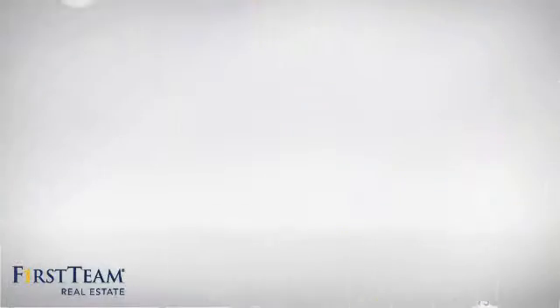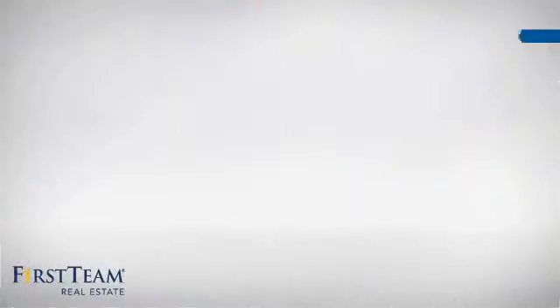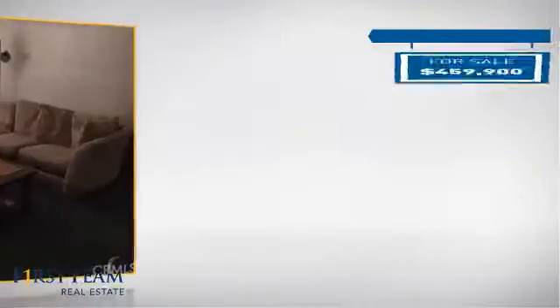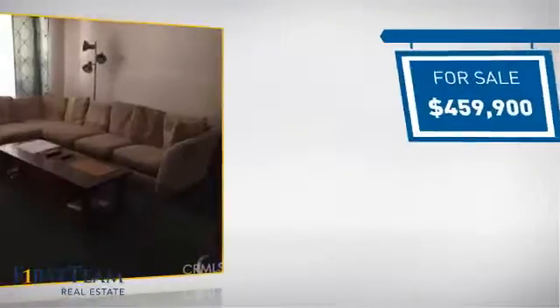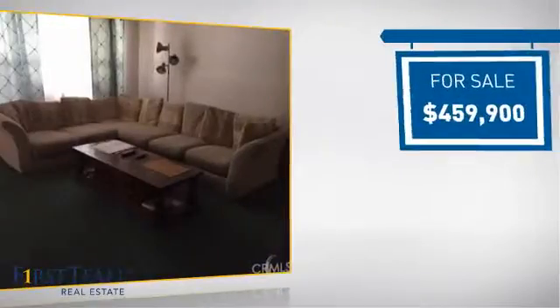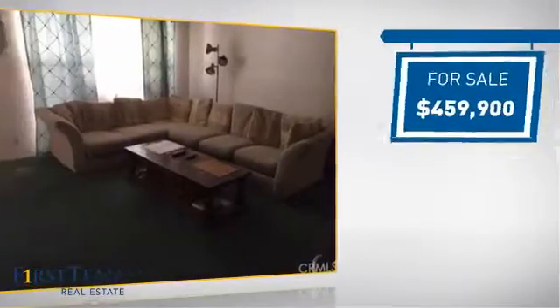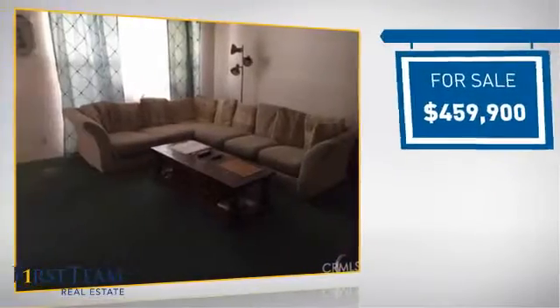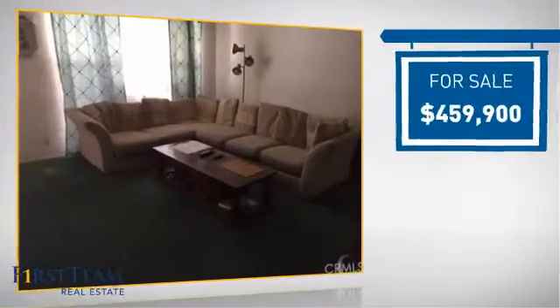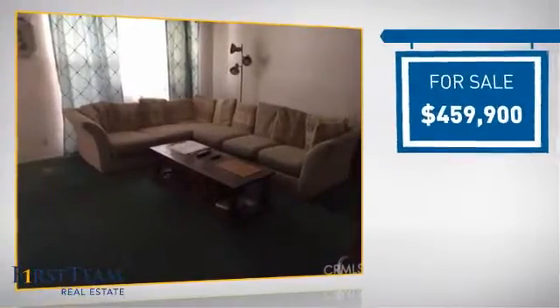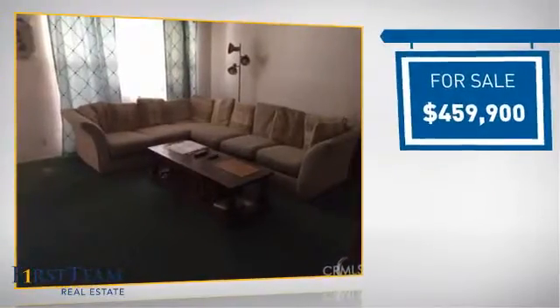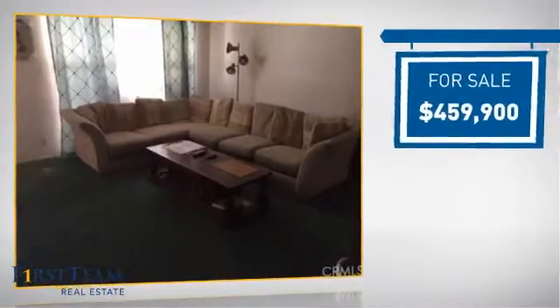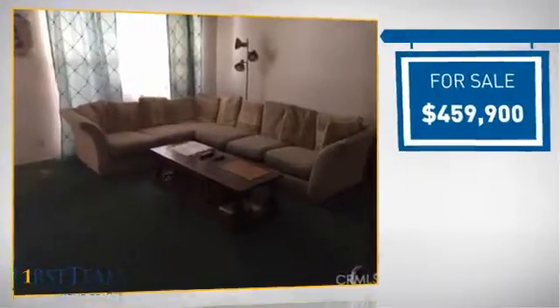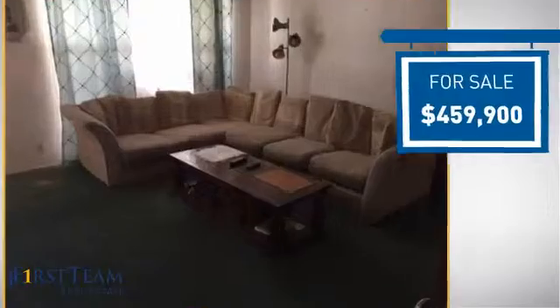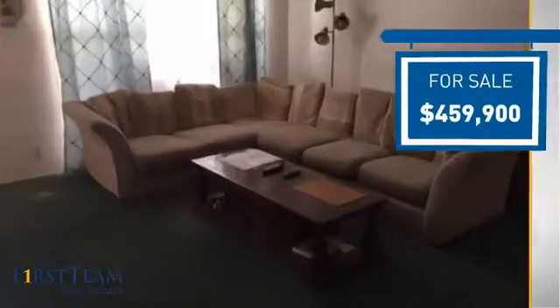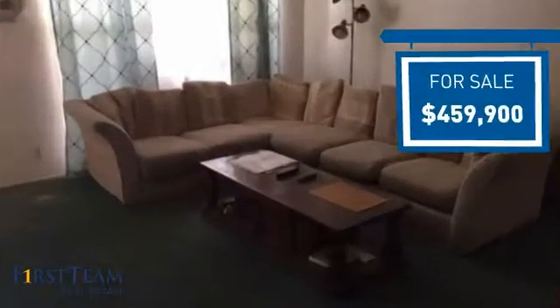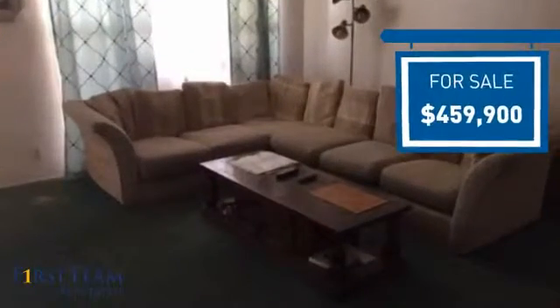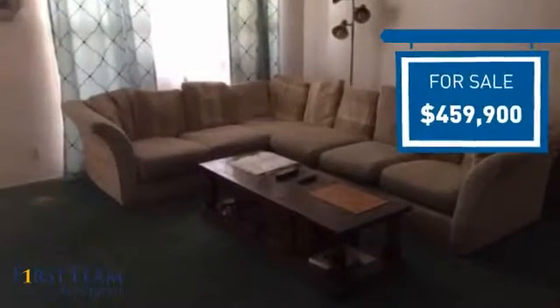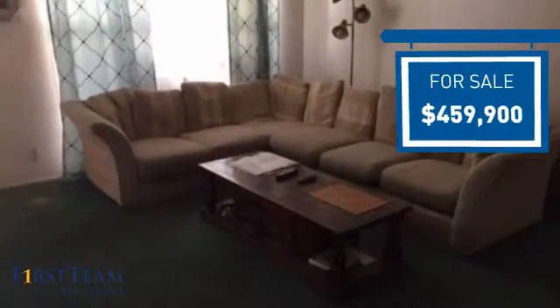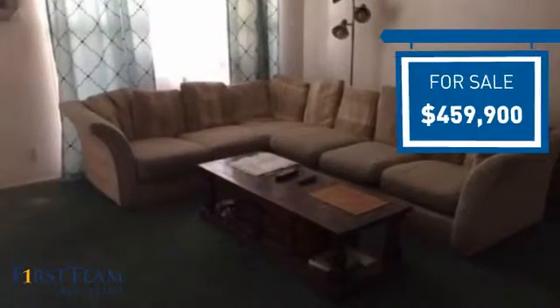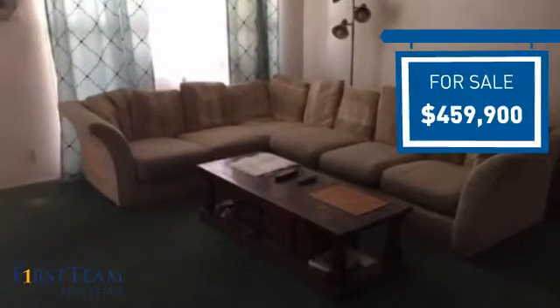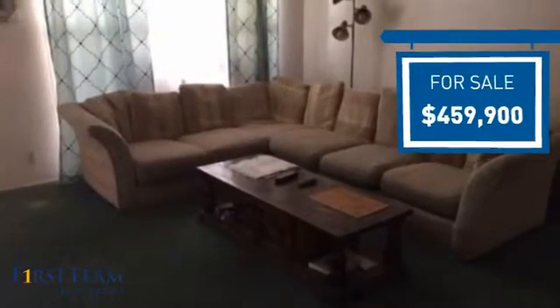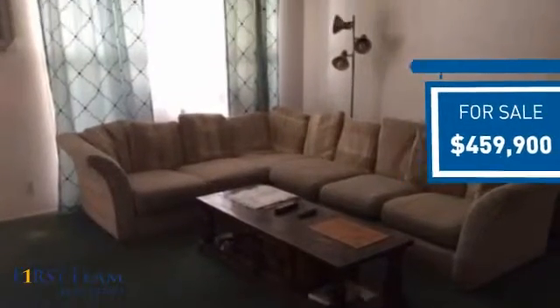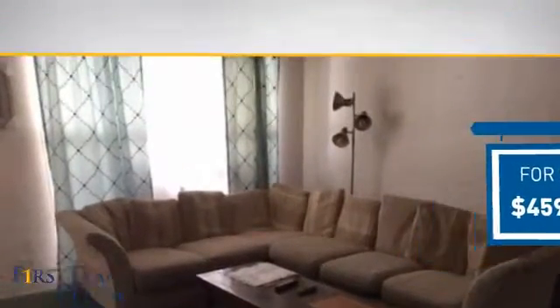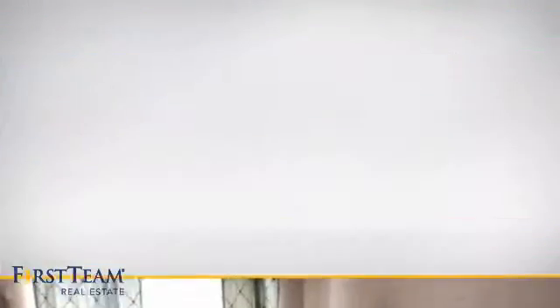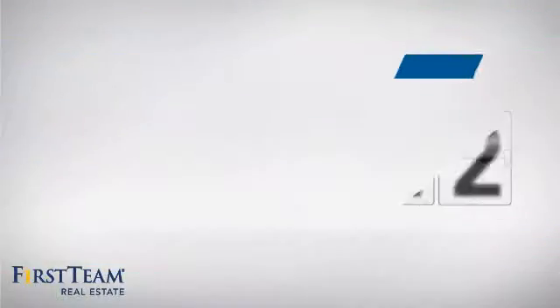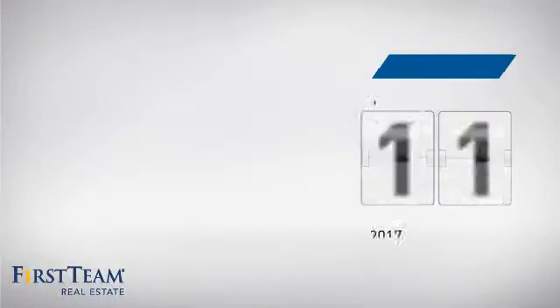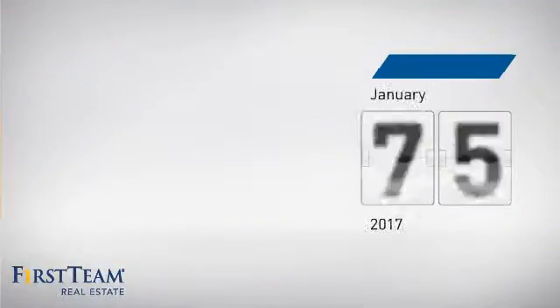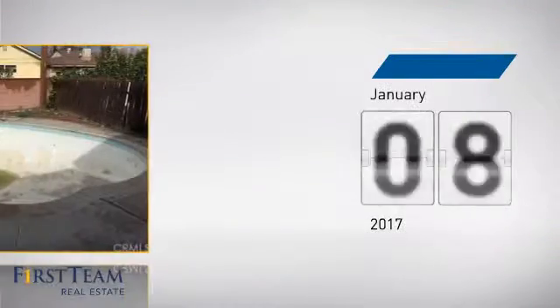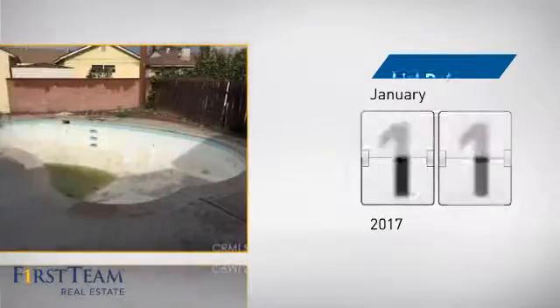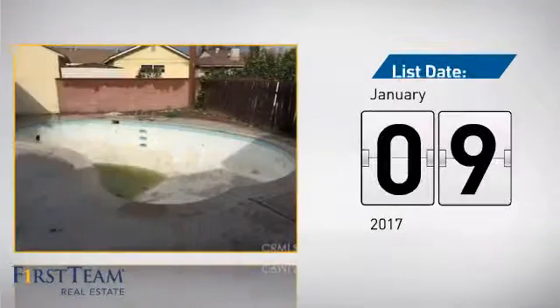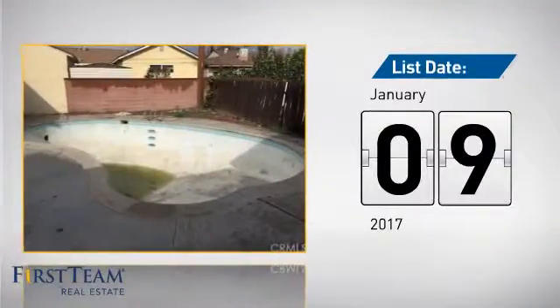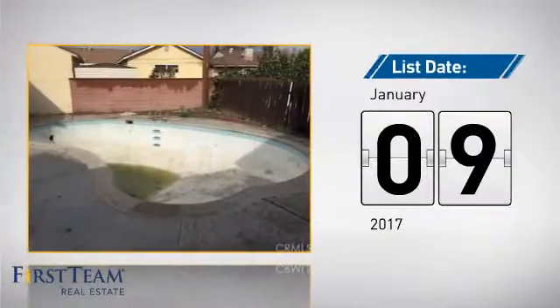Currently listed at just over $450,000, it's been on the market since January.